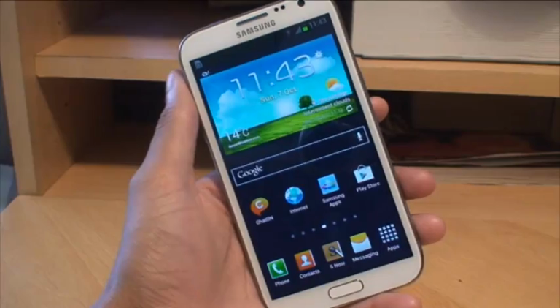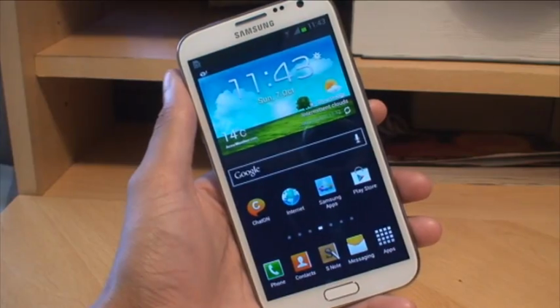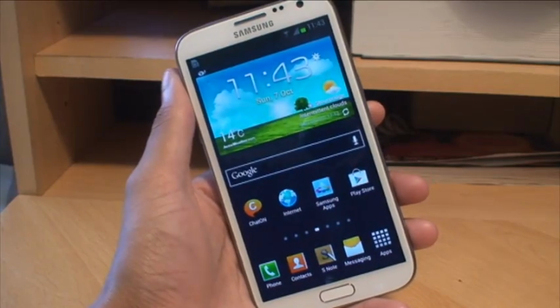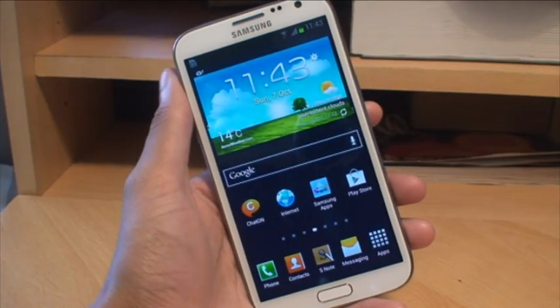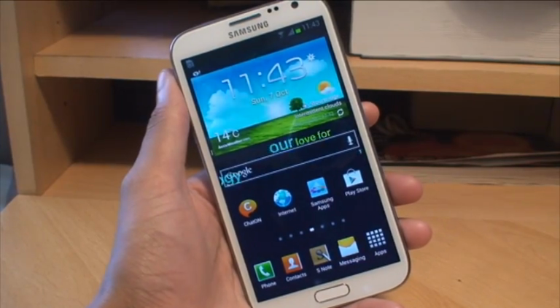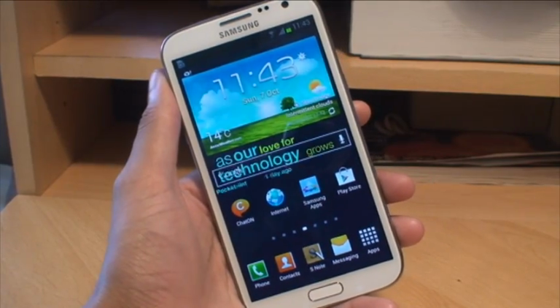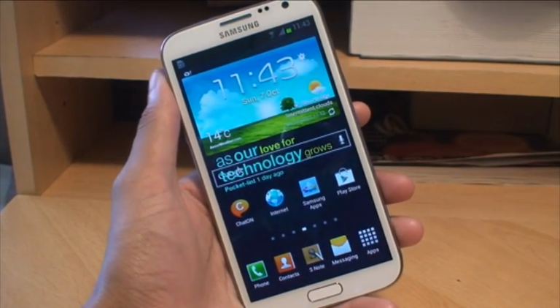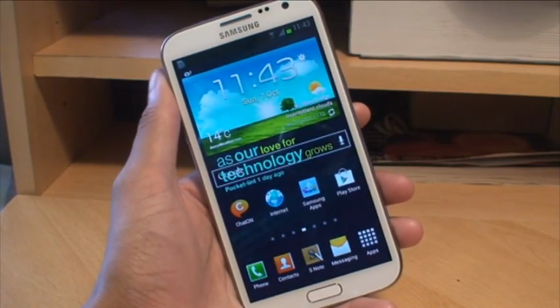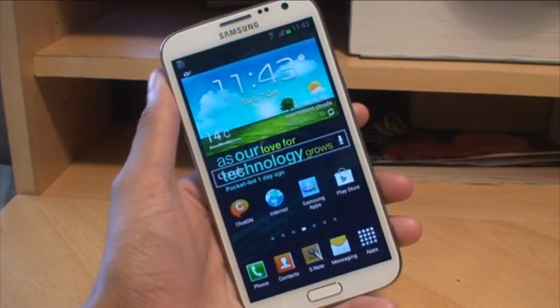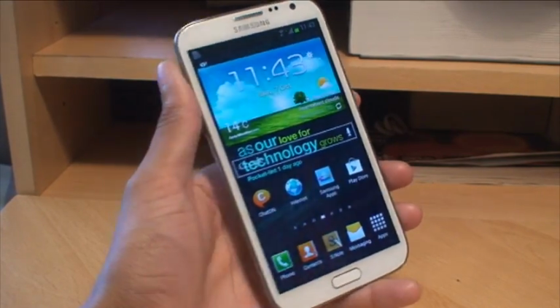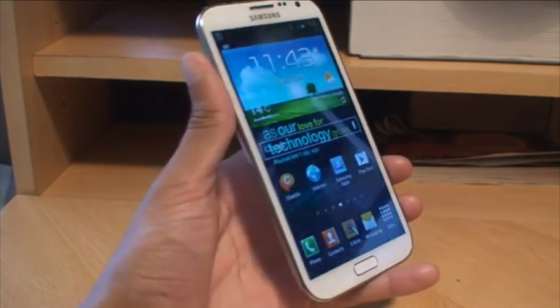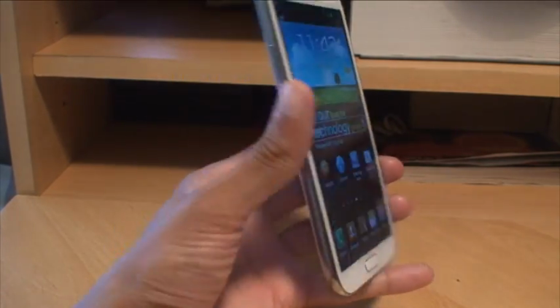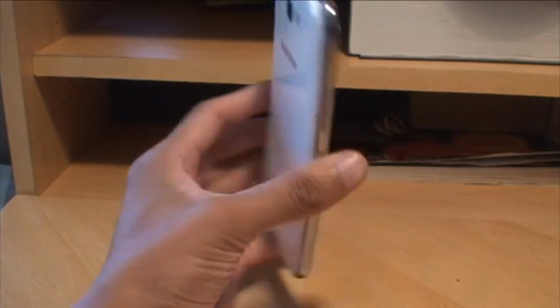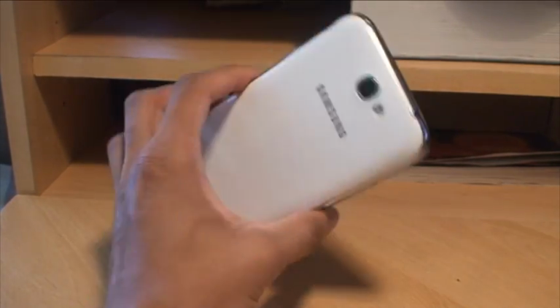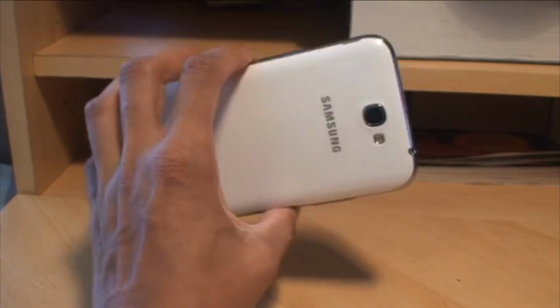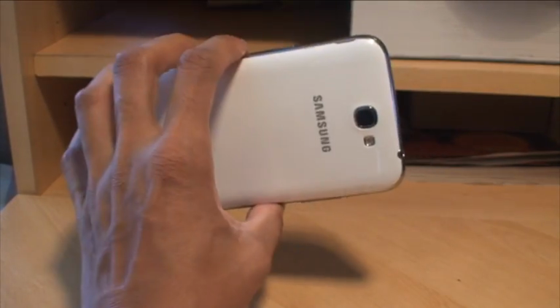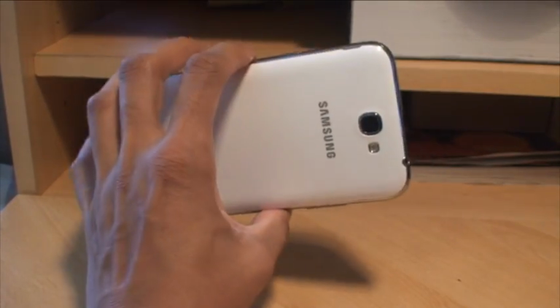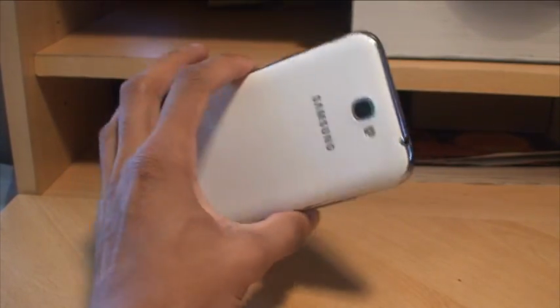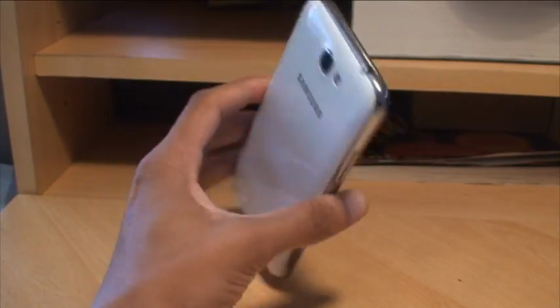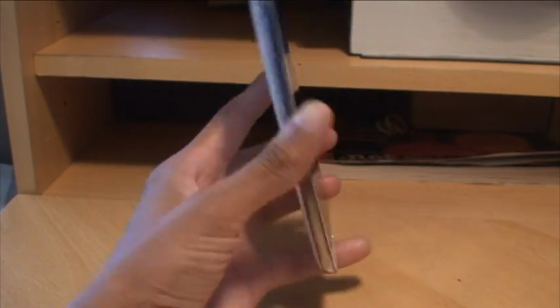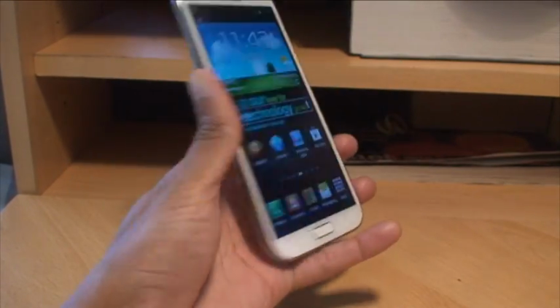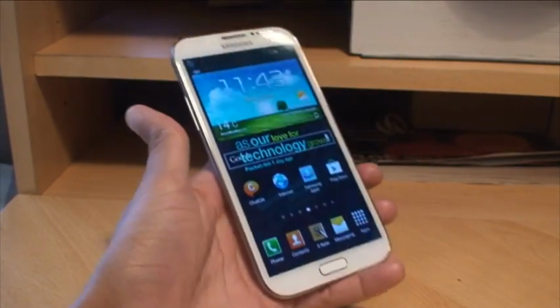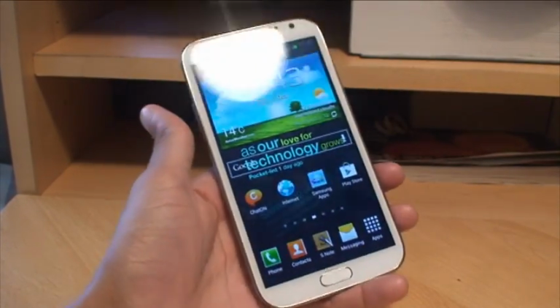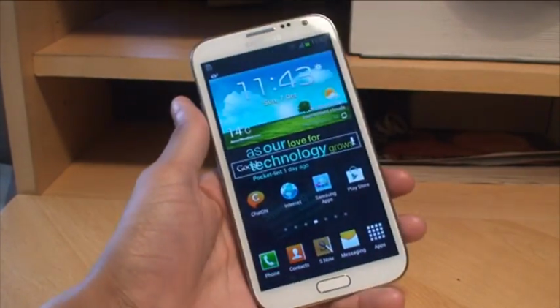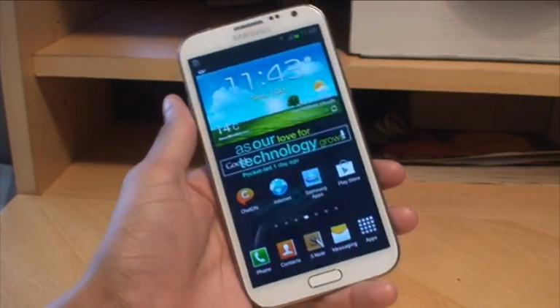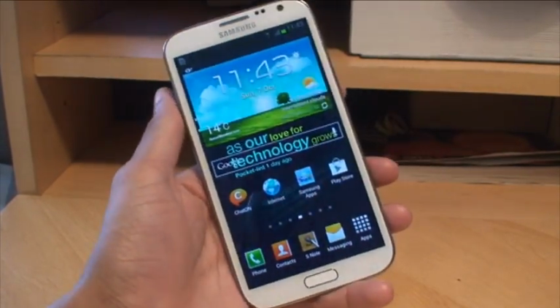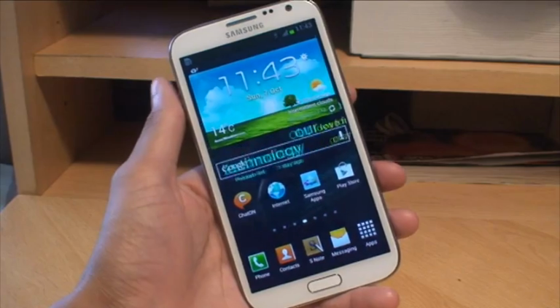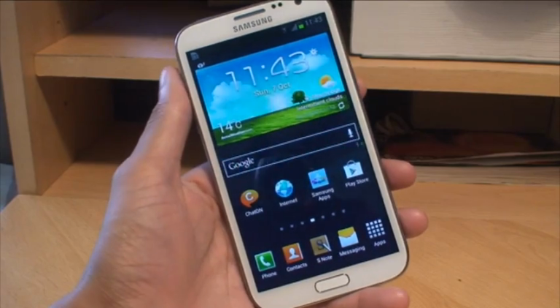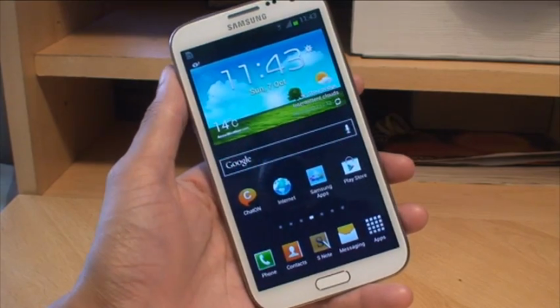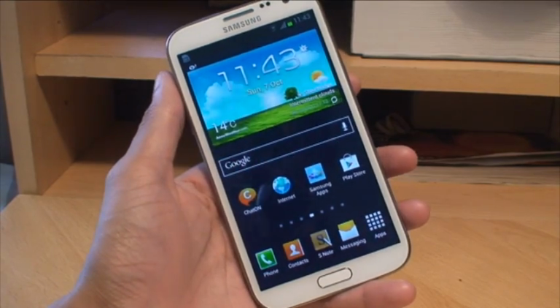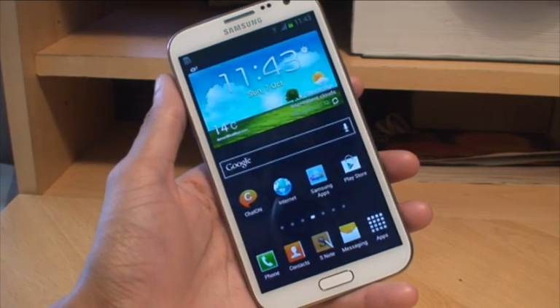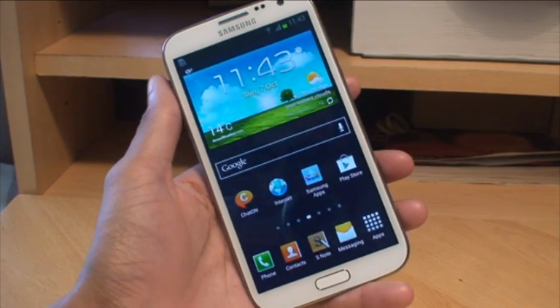Hi guys, it's Inam Gafoor here with the Samsung Galaxy Note 2. We're going to take a look at a couple of different ways you can take screenshots with this device.